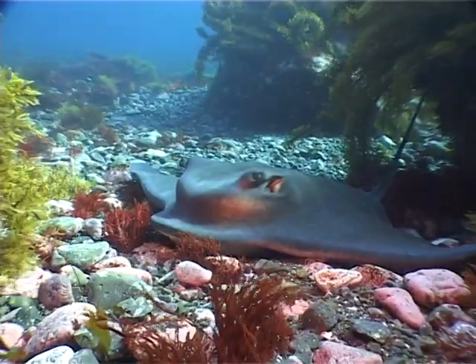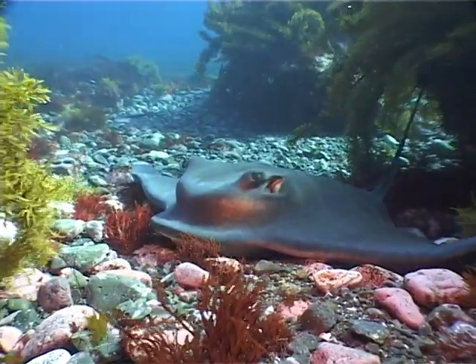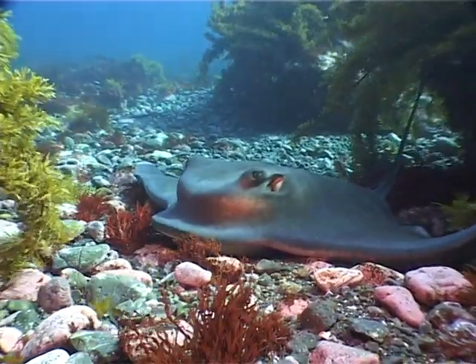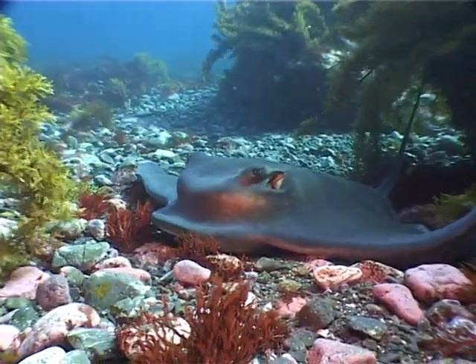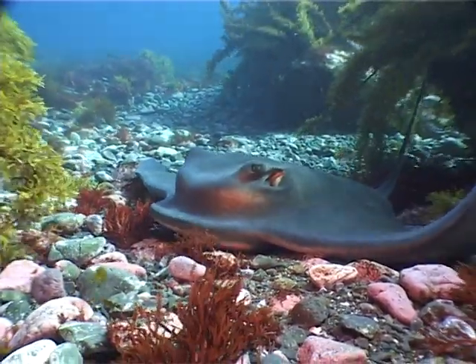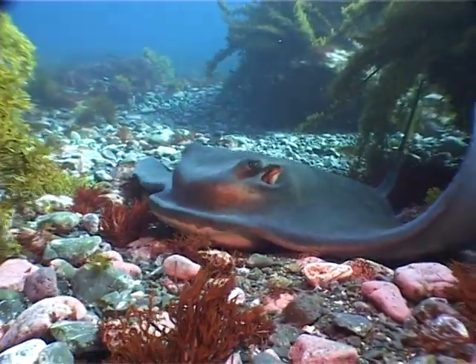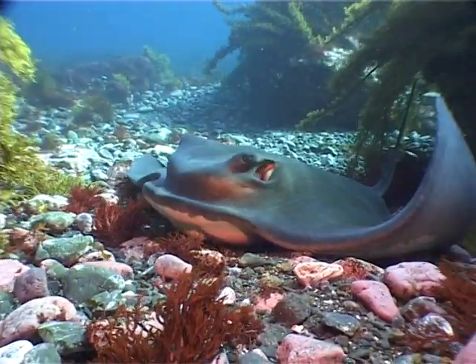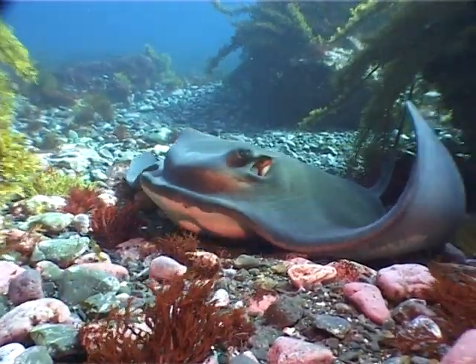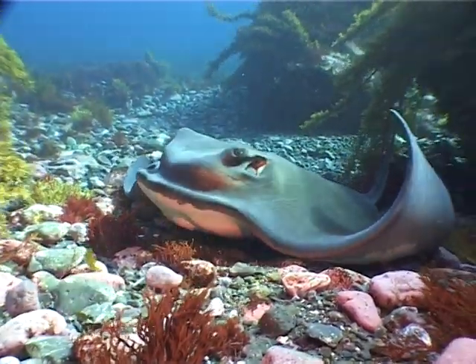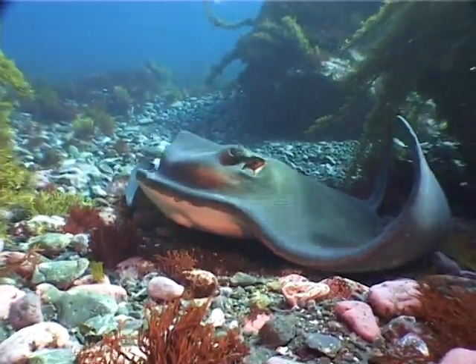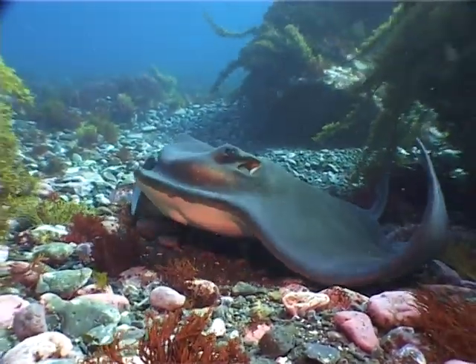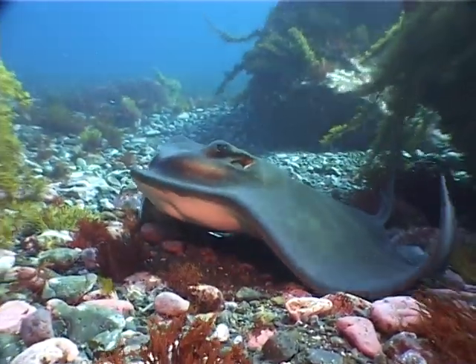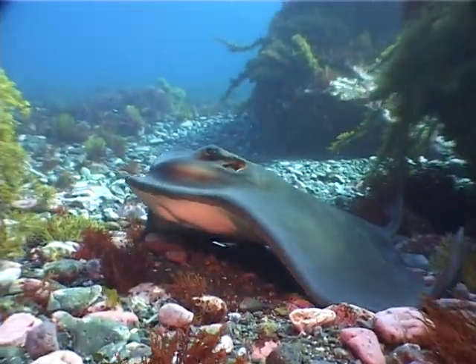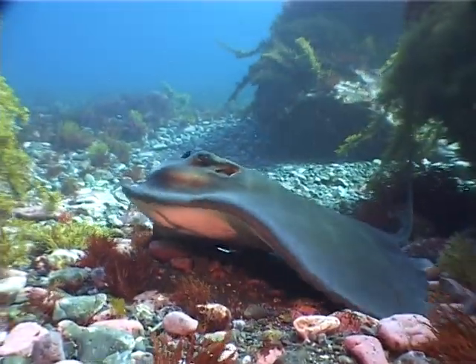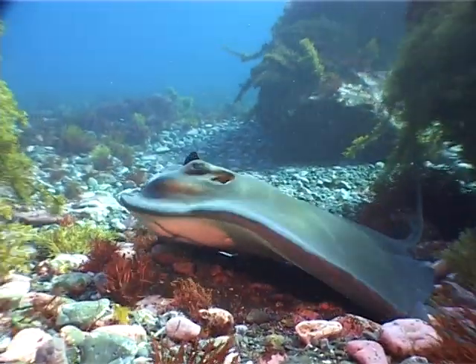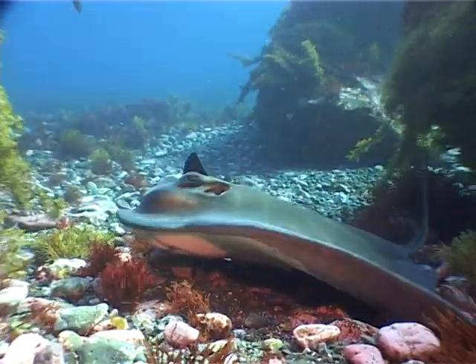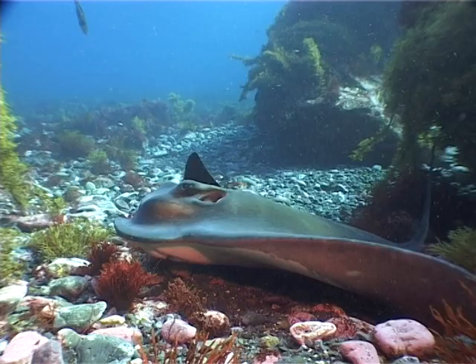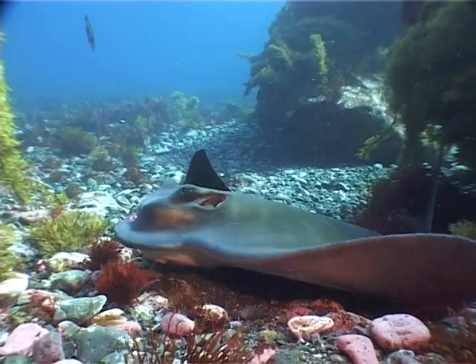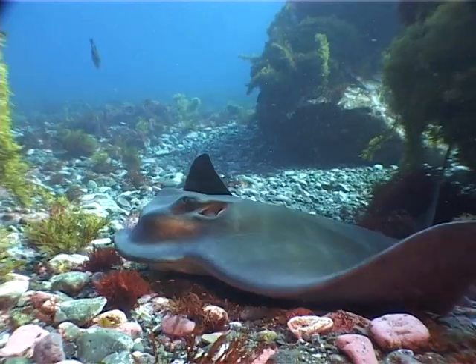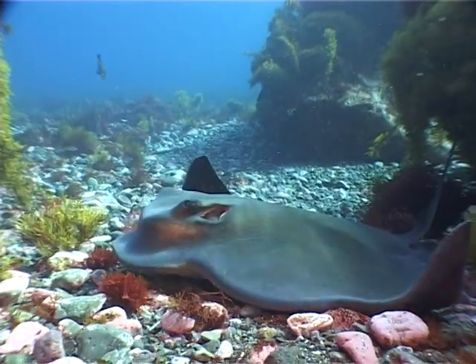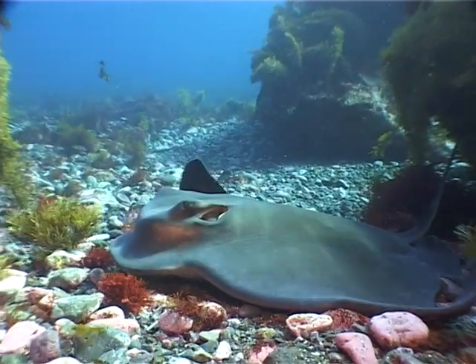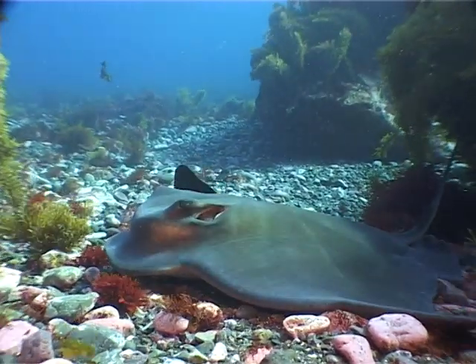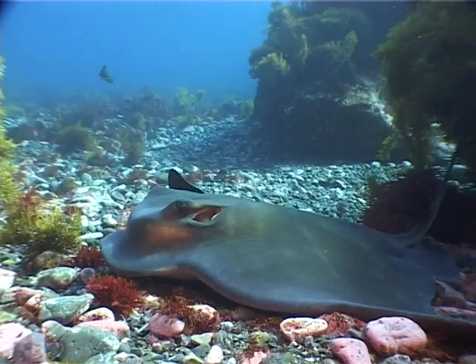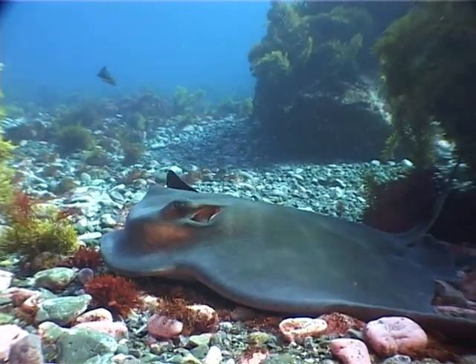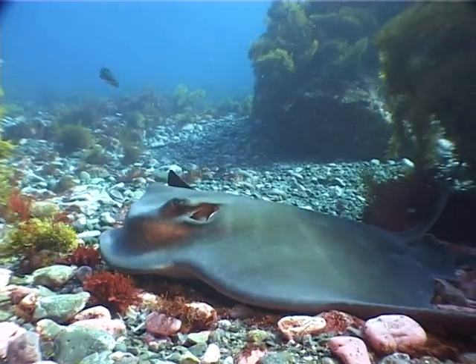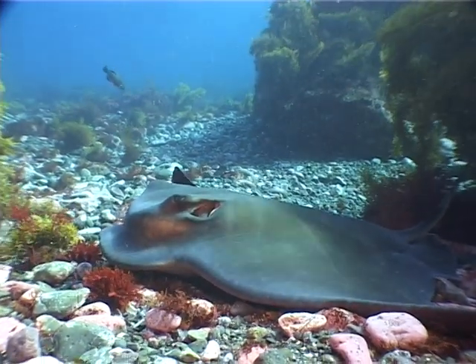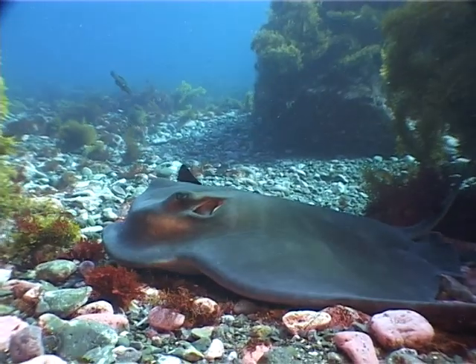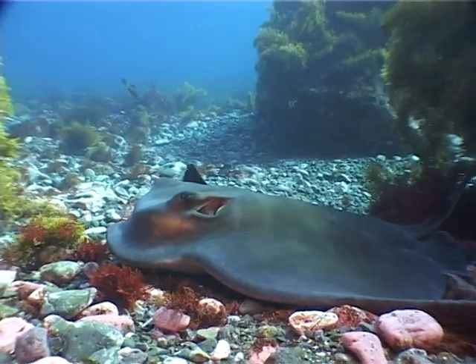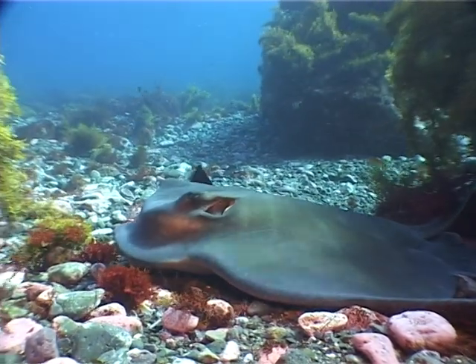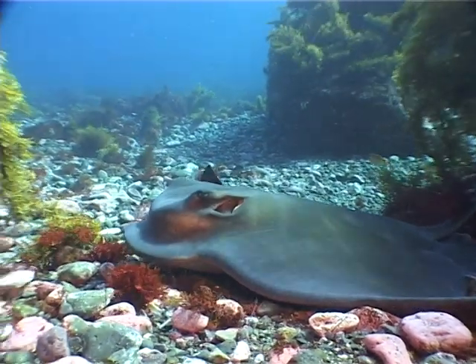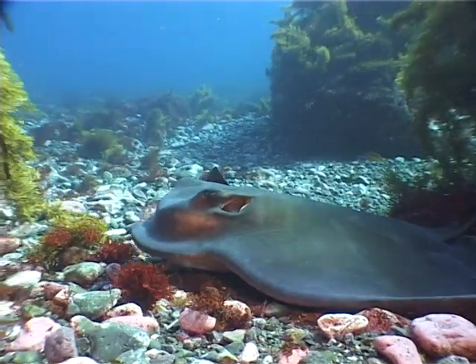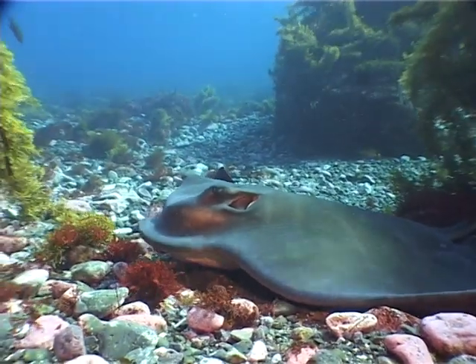Instead of teeth, they have hard crushing plates. These help them to crush and digest solid shellfish and crabs.